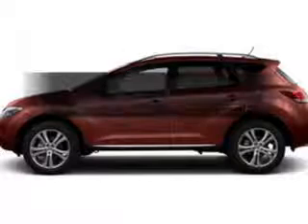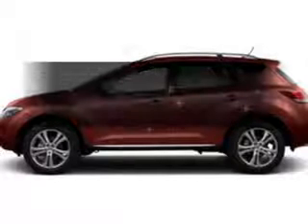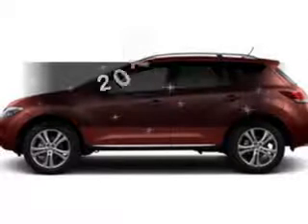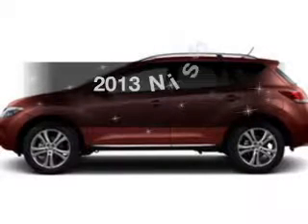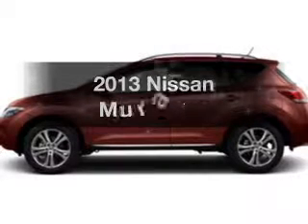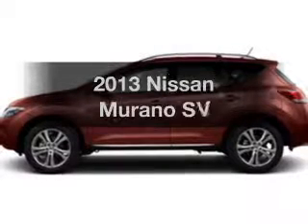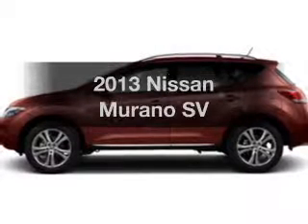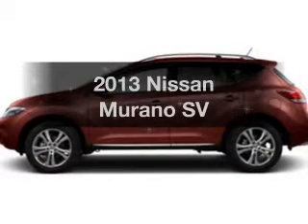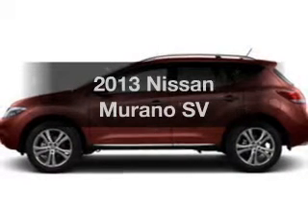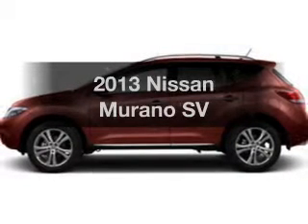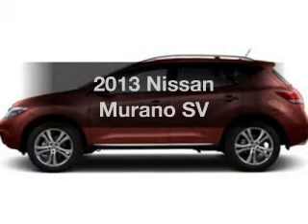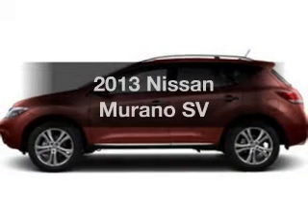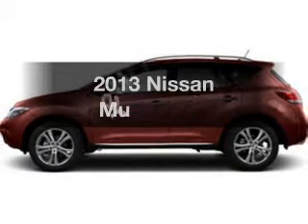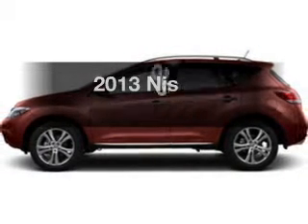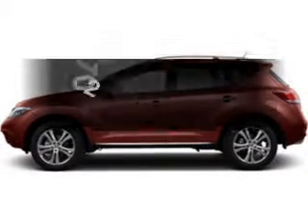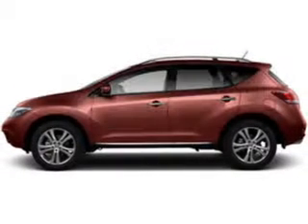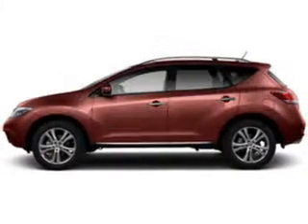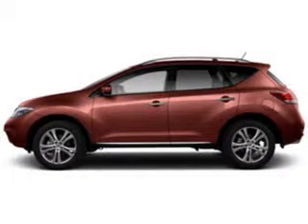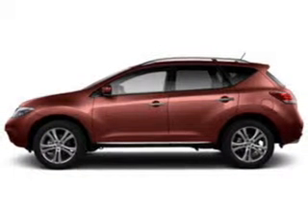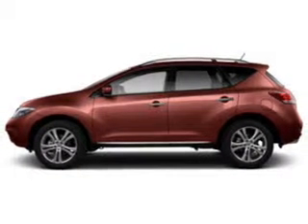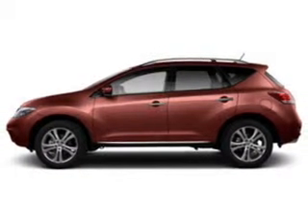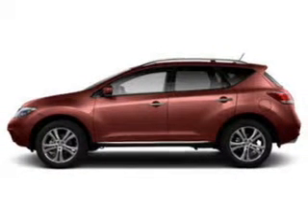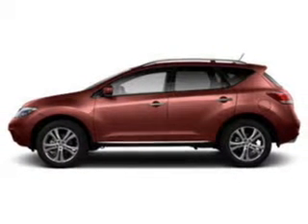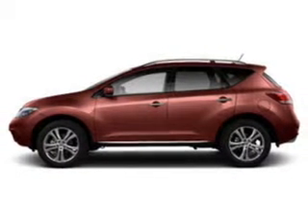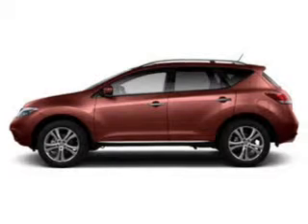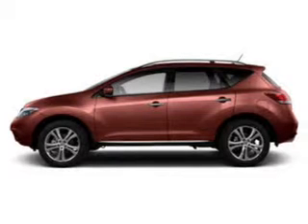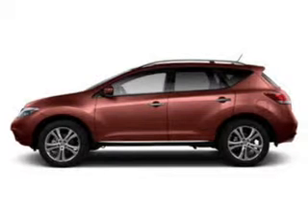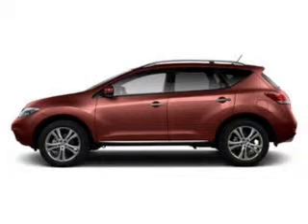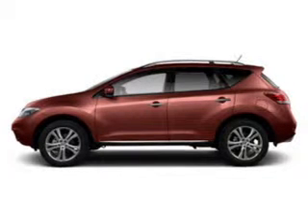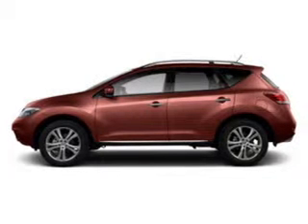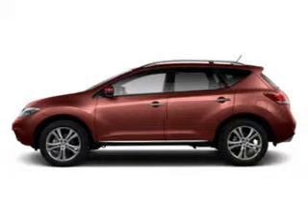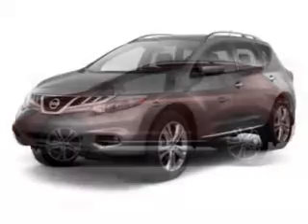Check out this 2013 Nissan Murano. Travel the roads in style and comfort in this great vehicle.